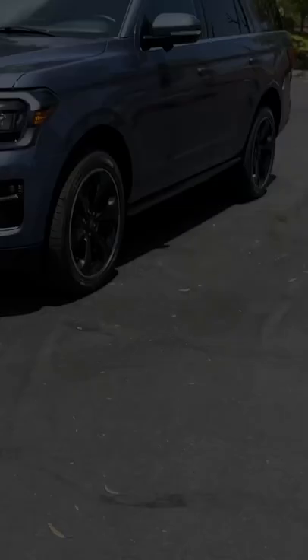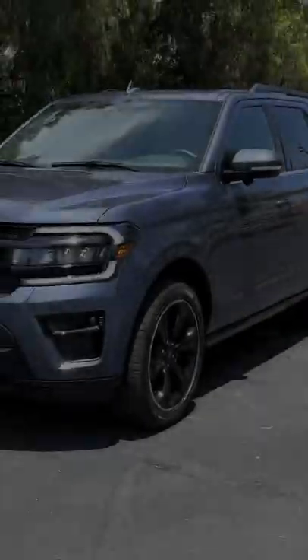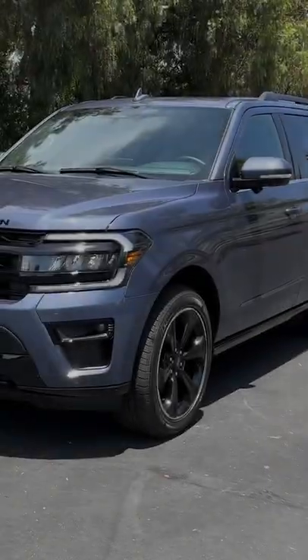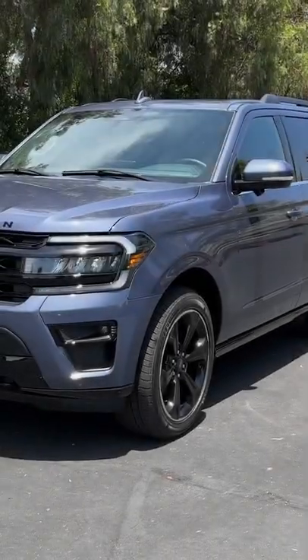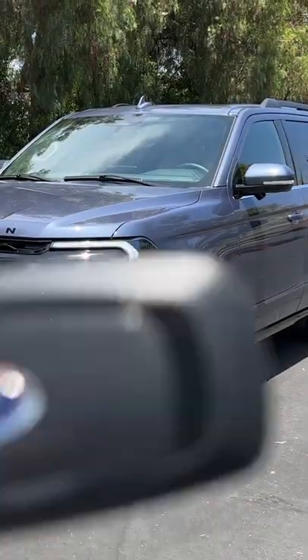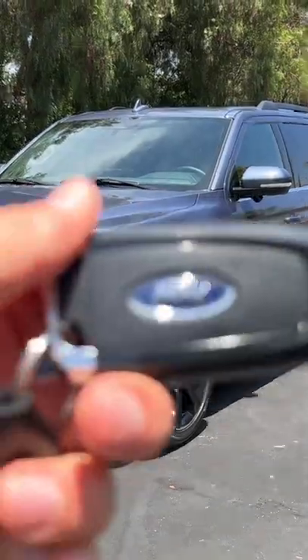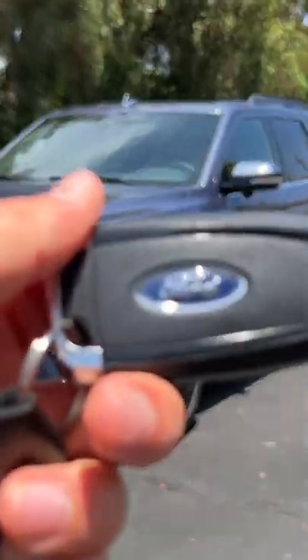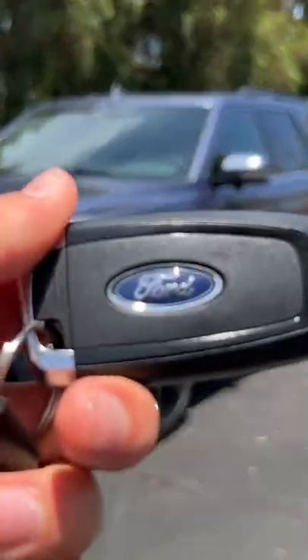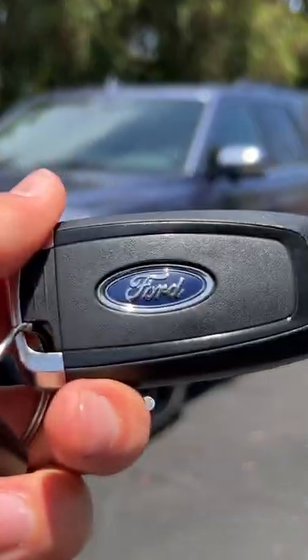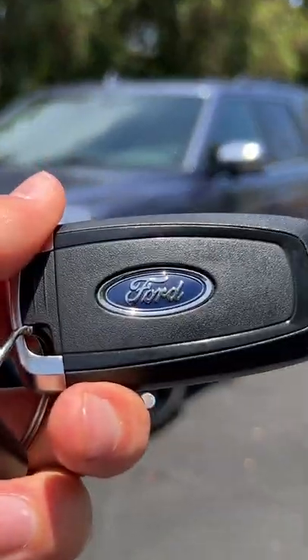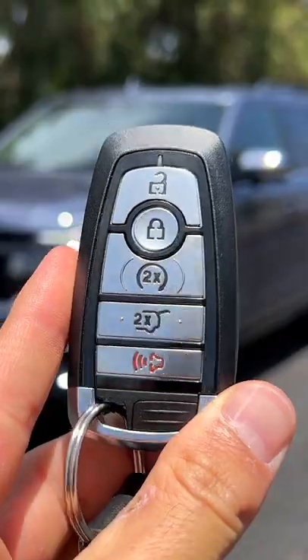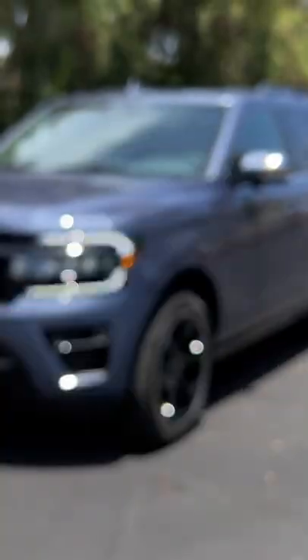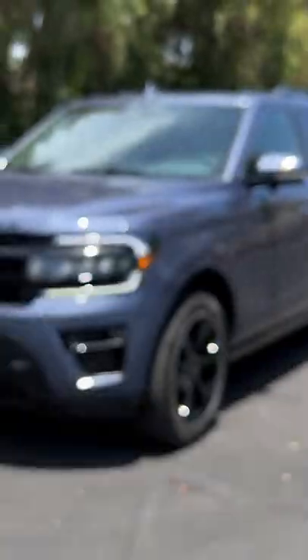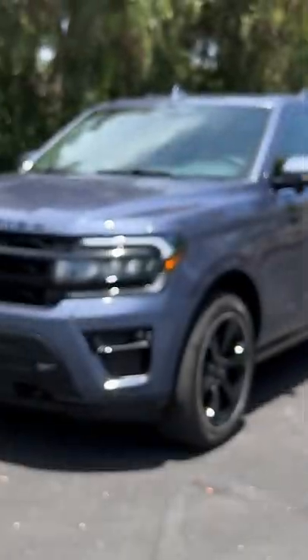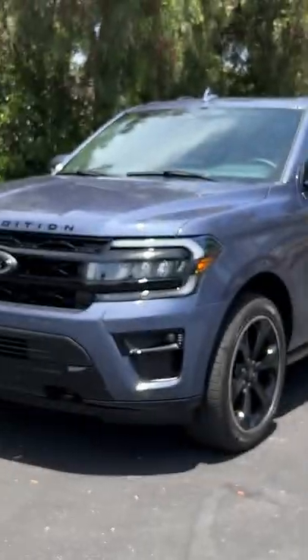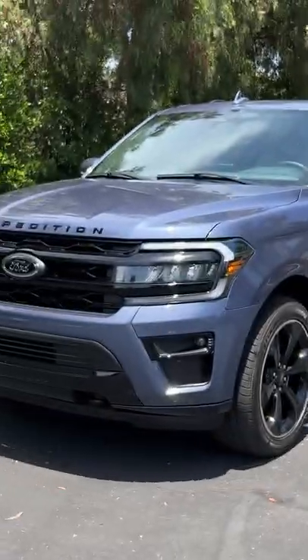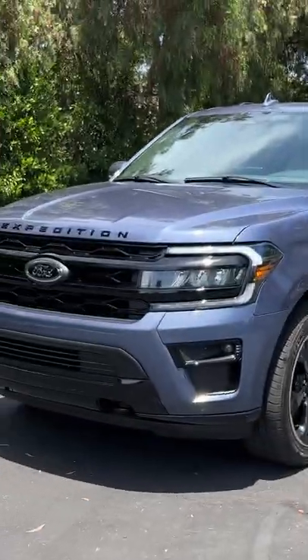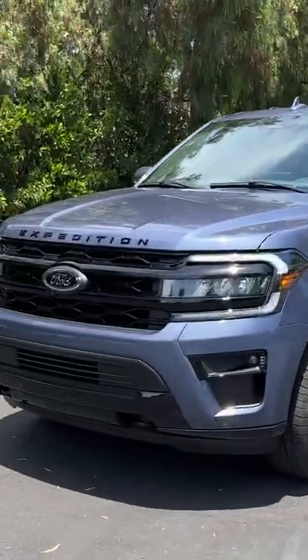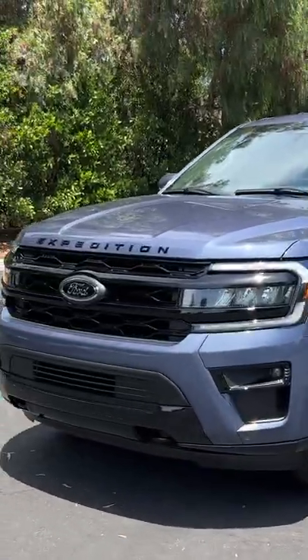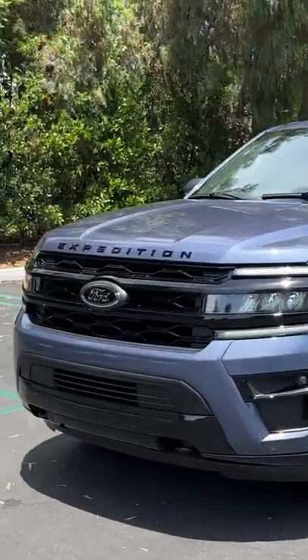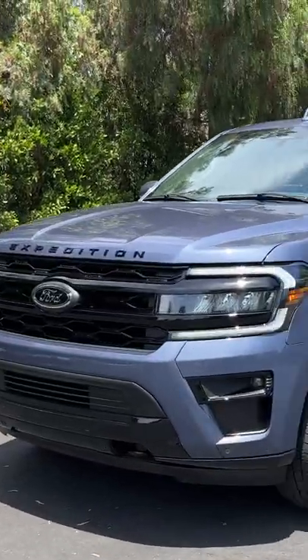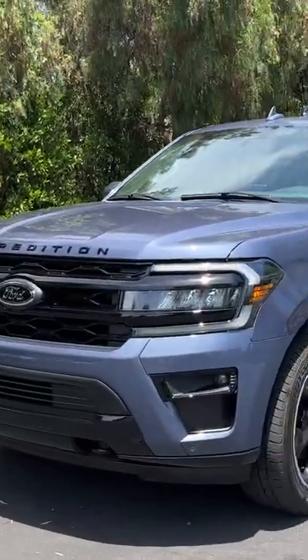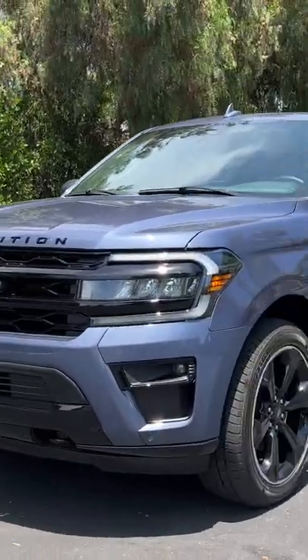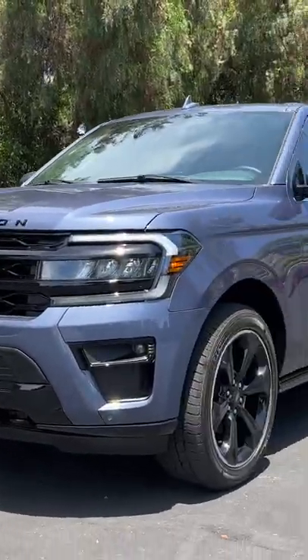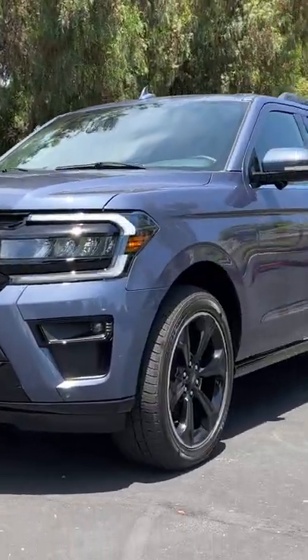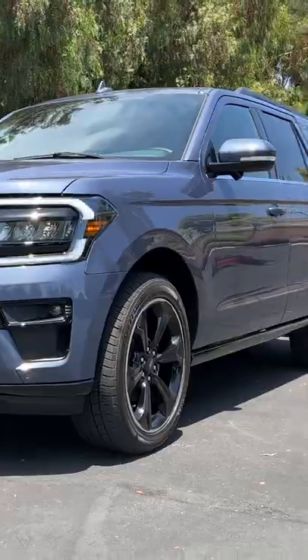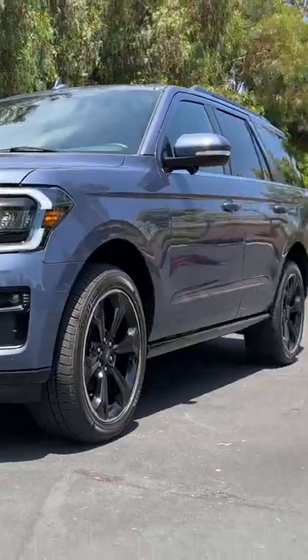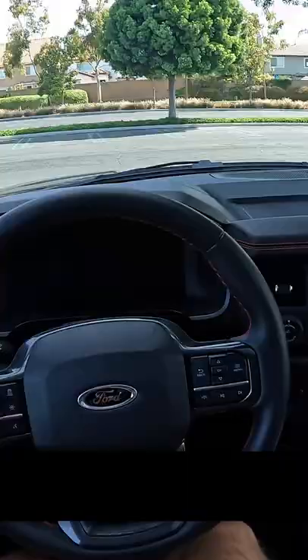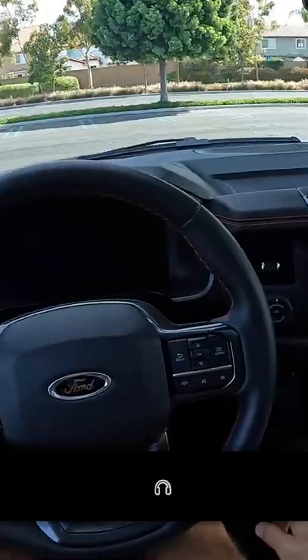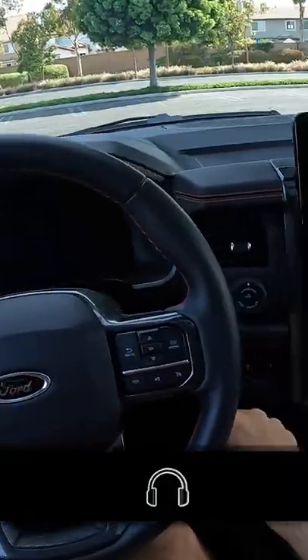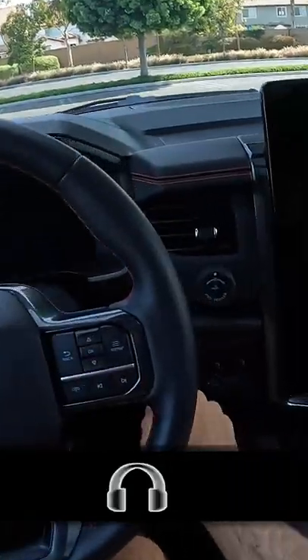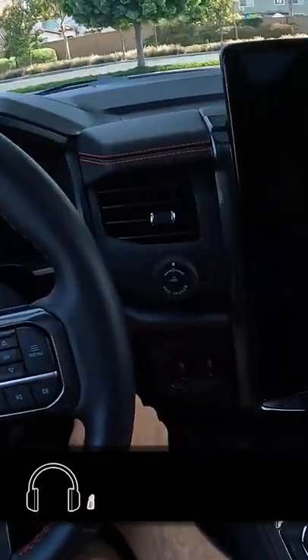Hey crew, I've got the key to that 2022 Ford Expedition. Let's fire it up.